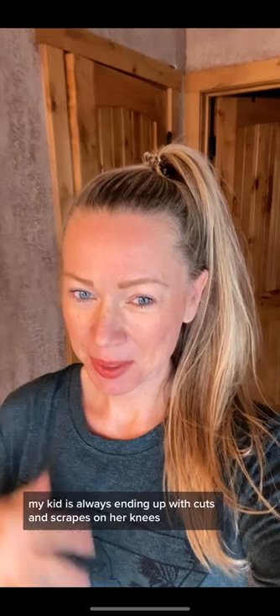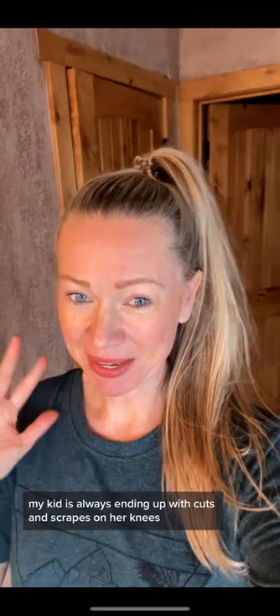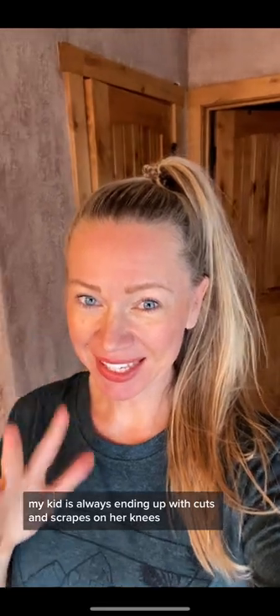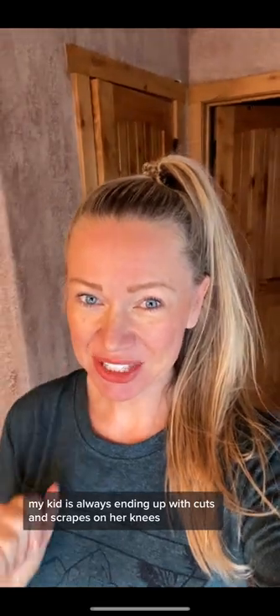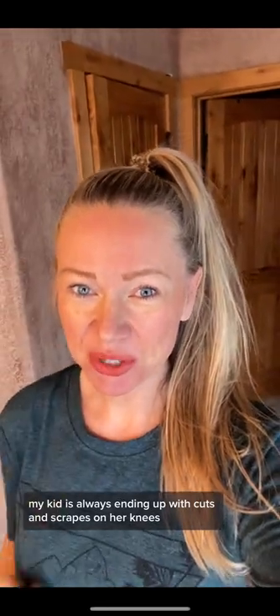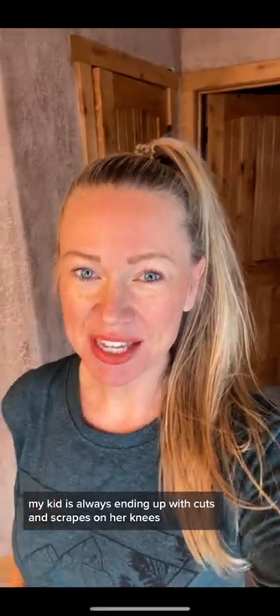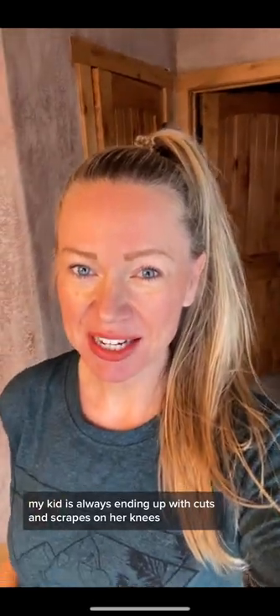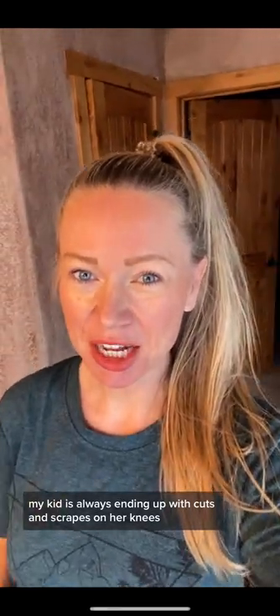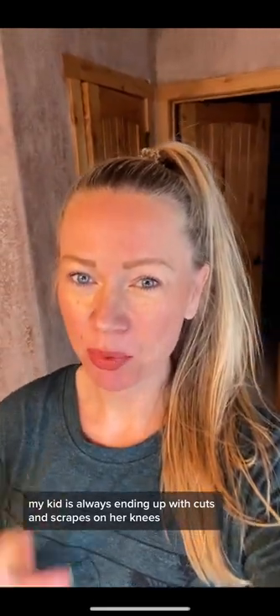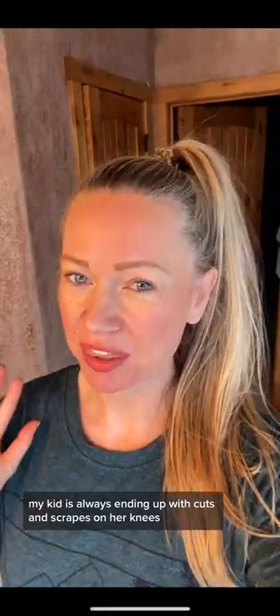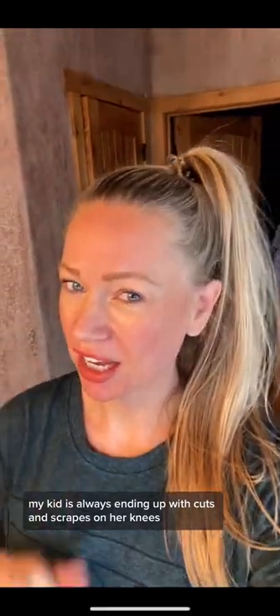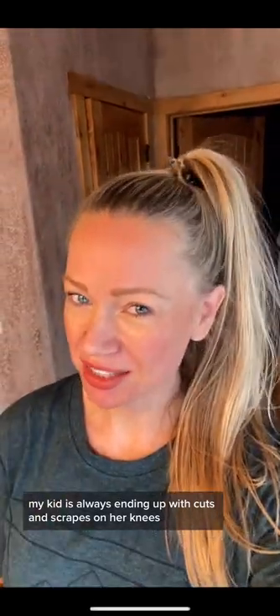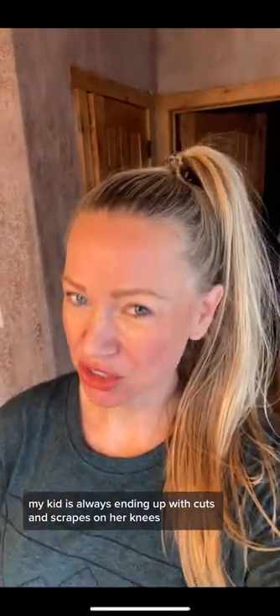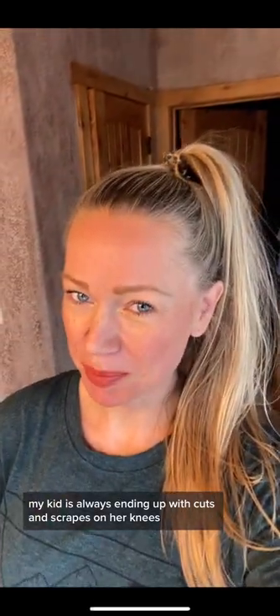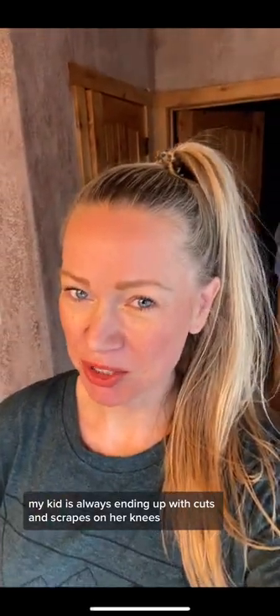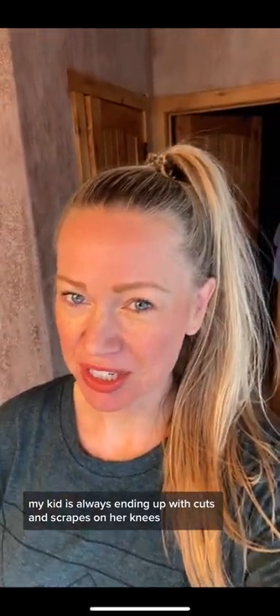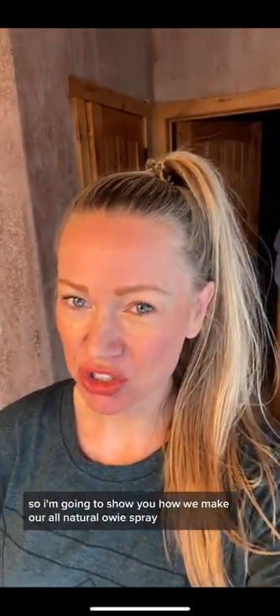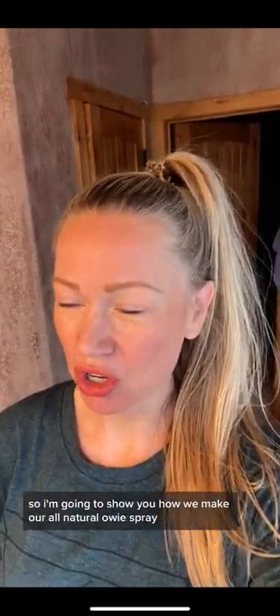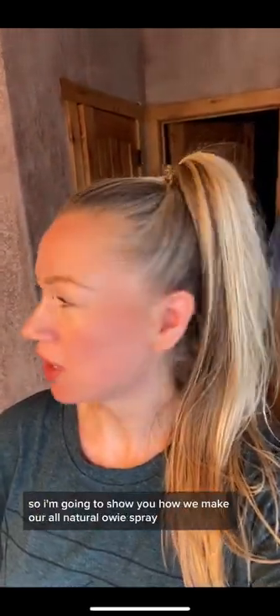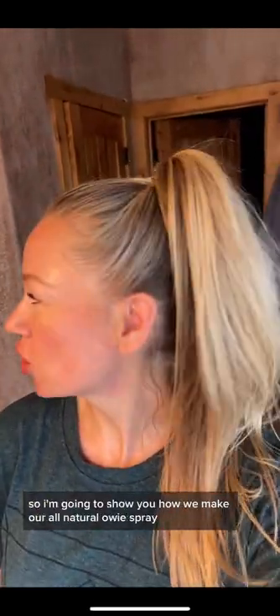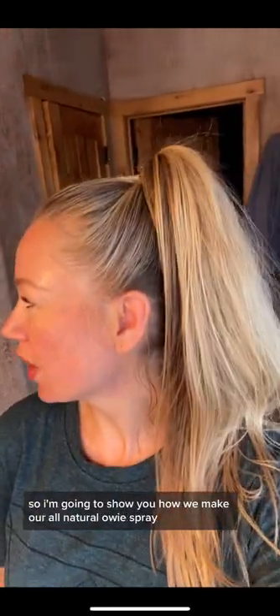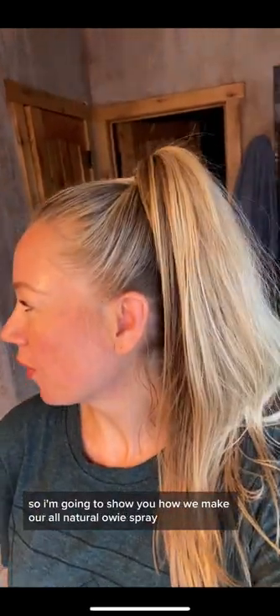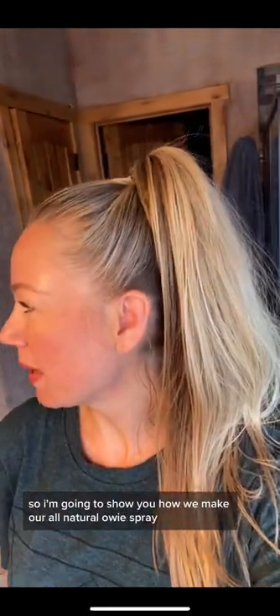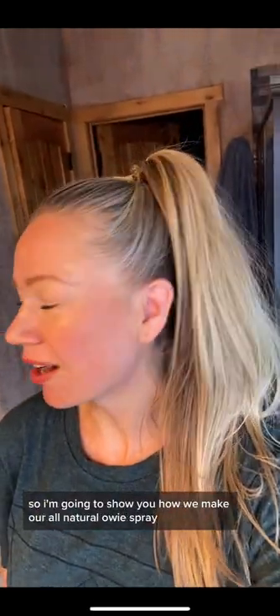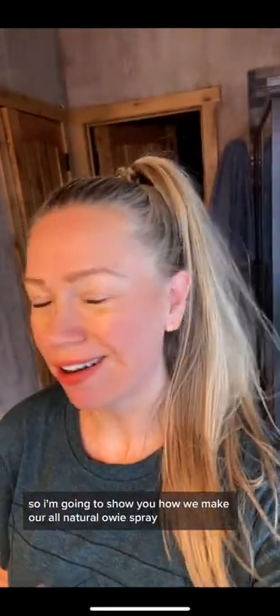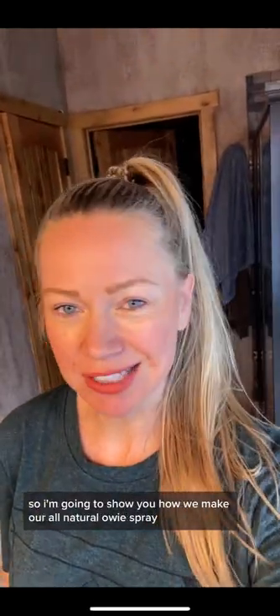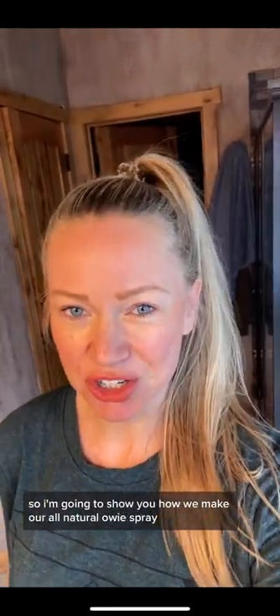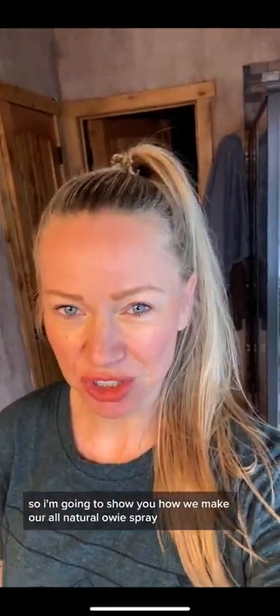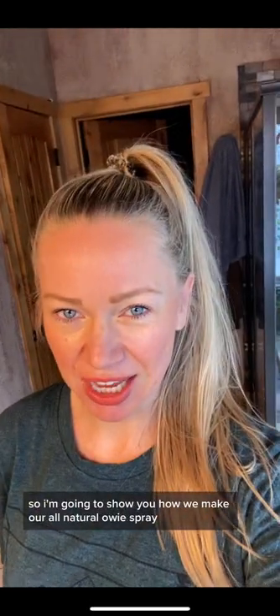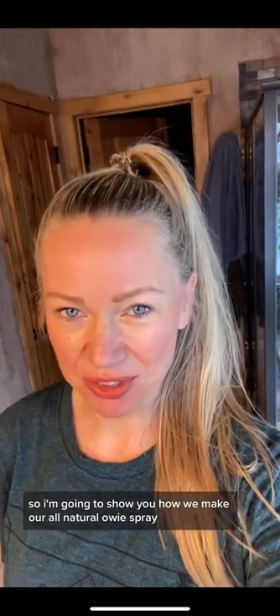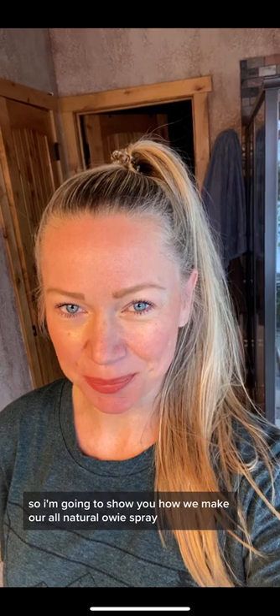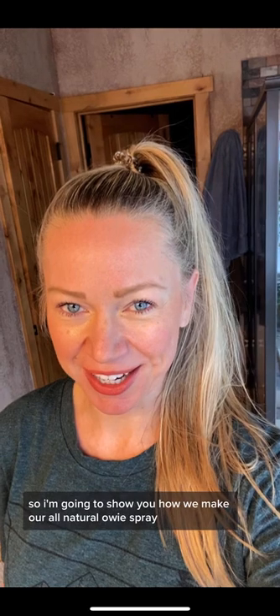My kid is always ending up with cuts and scrapes on our knees, so I'm going to show you how we make our all-natural owie spray.